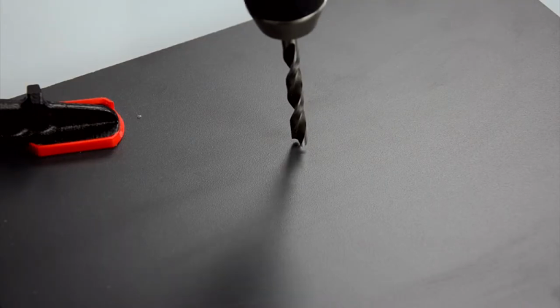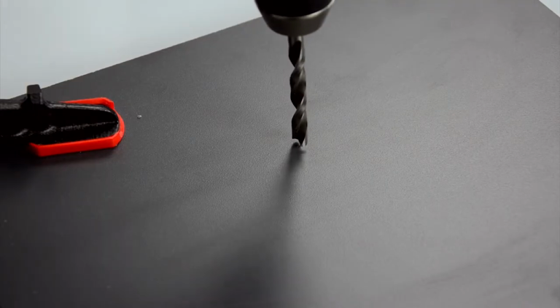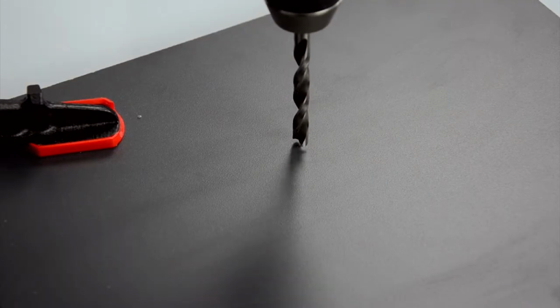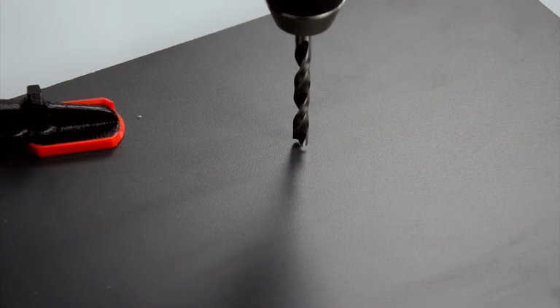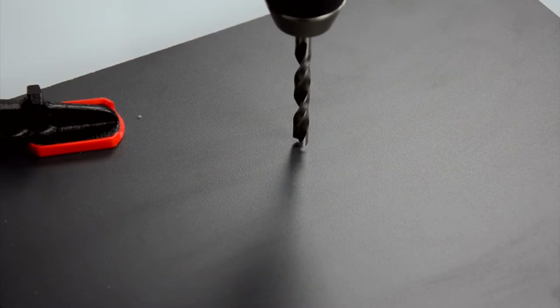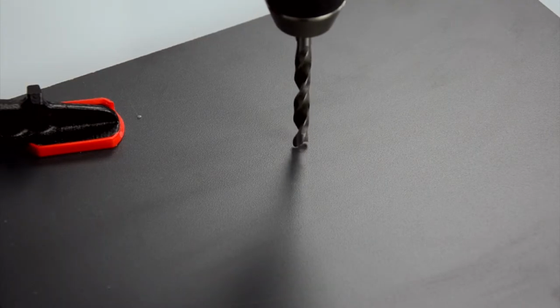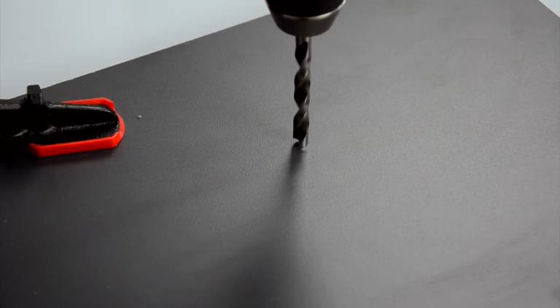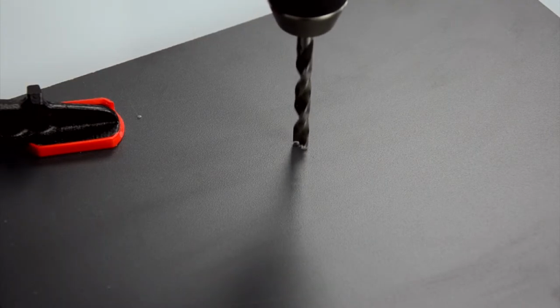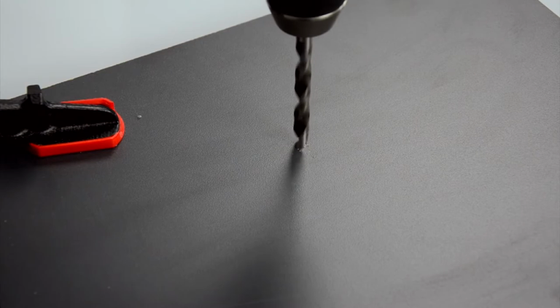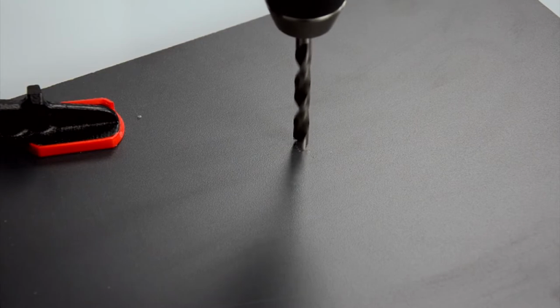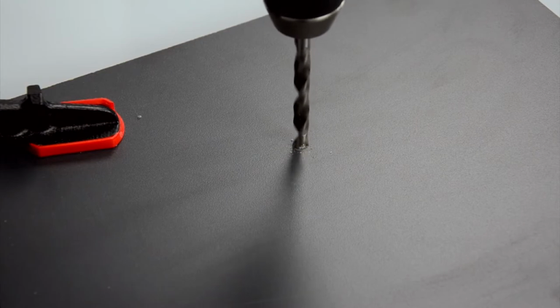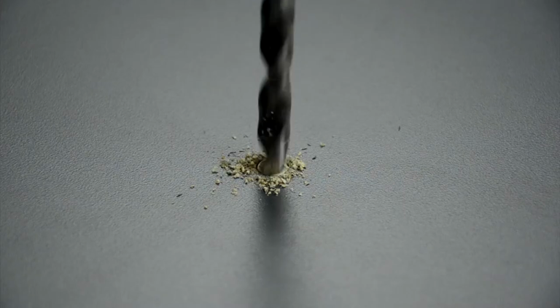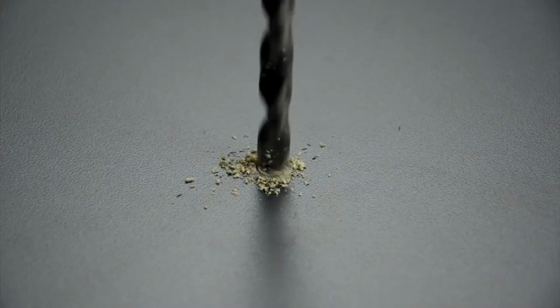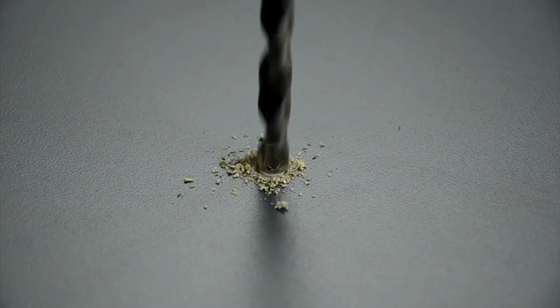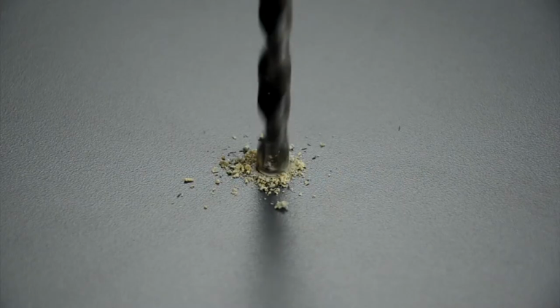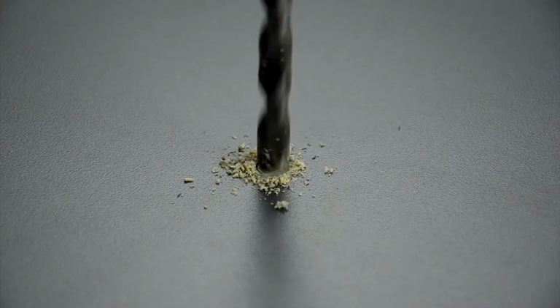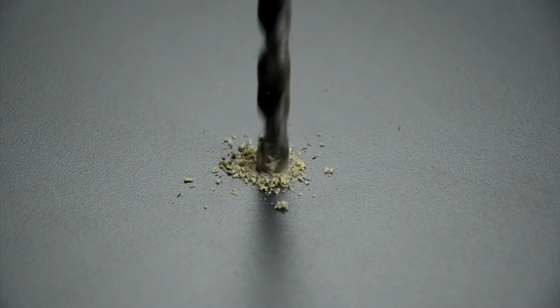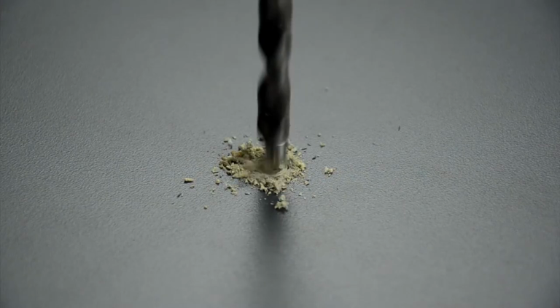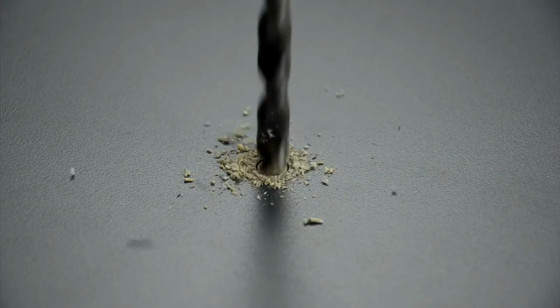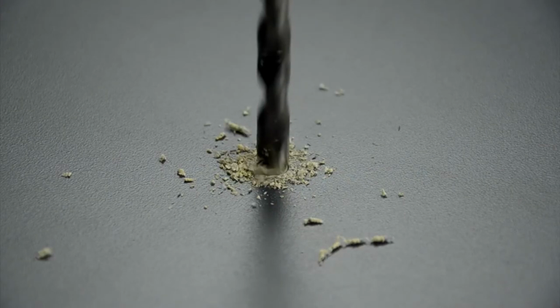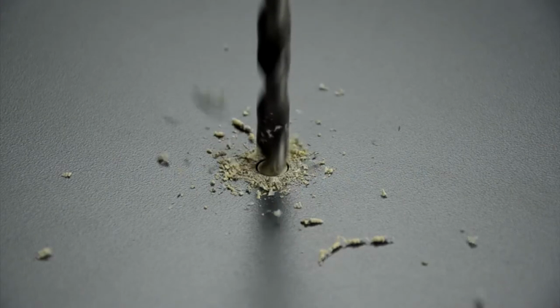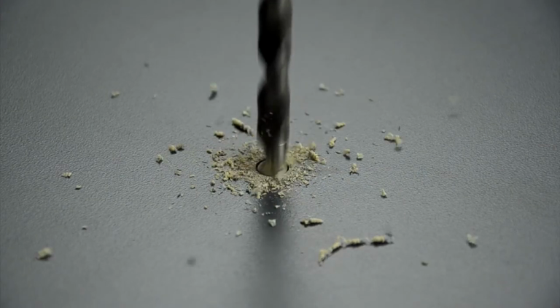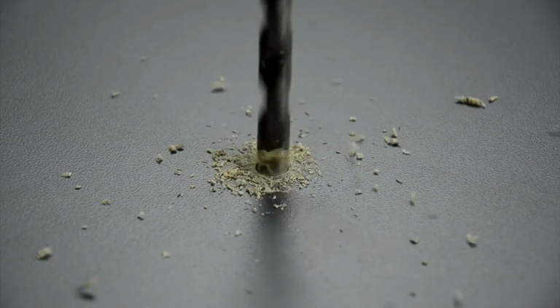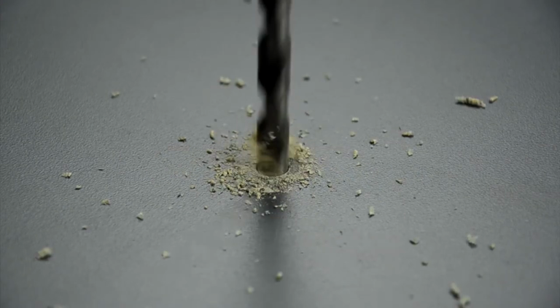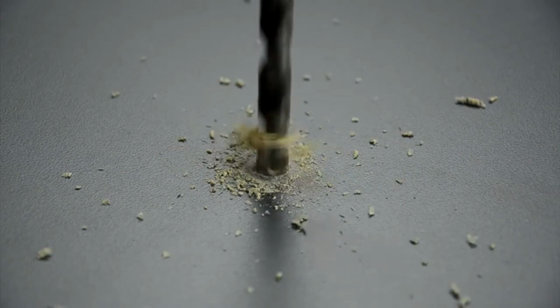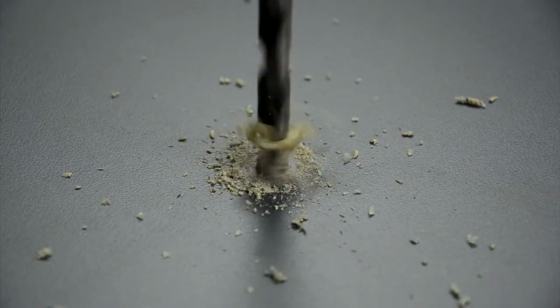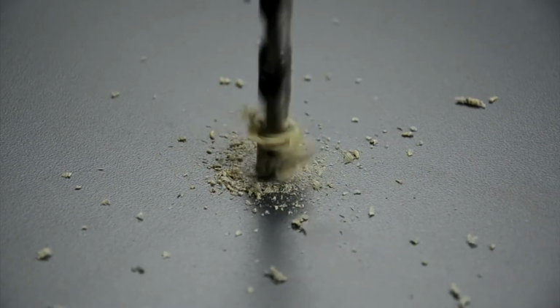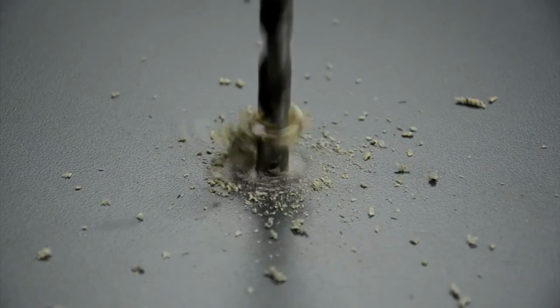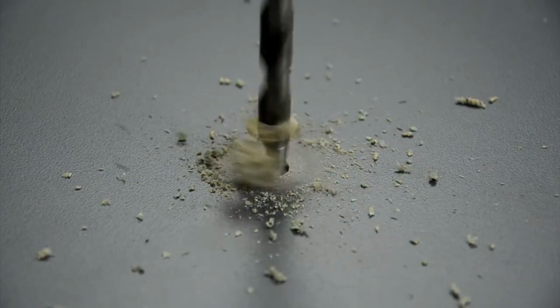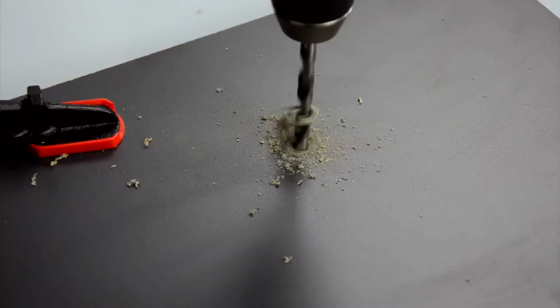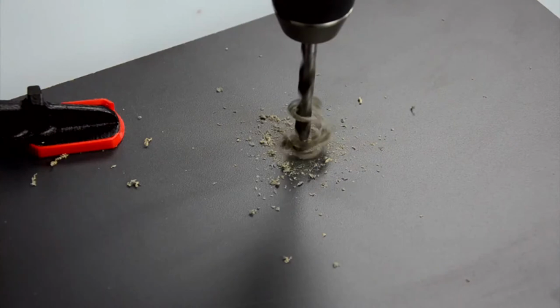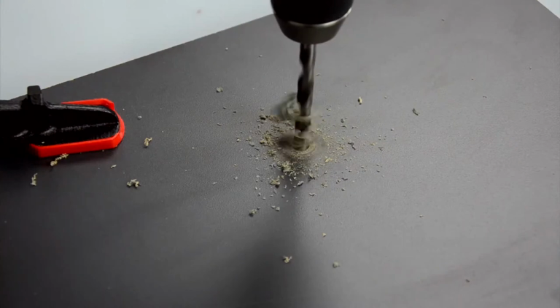The spiral drill bit for wood also gives perfect results with brittle plastics such as composite materials, which tend to break during drilling.